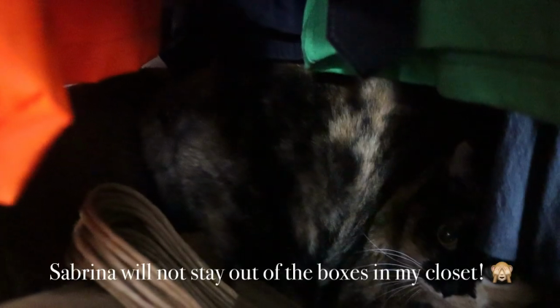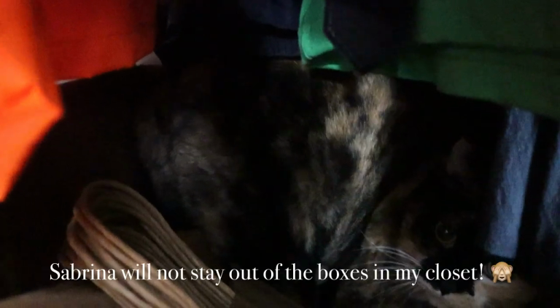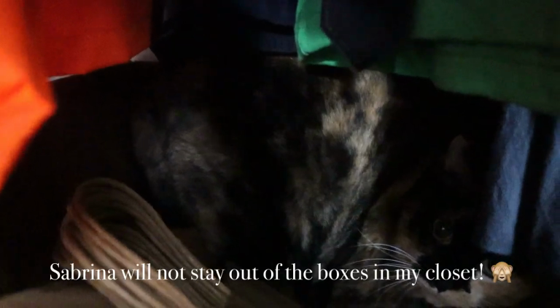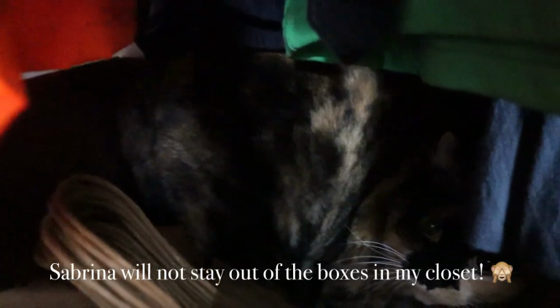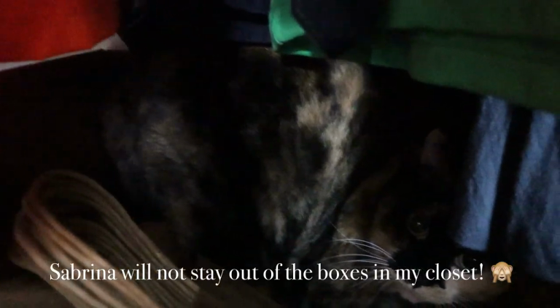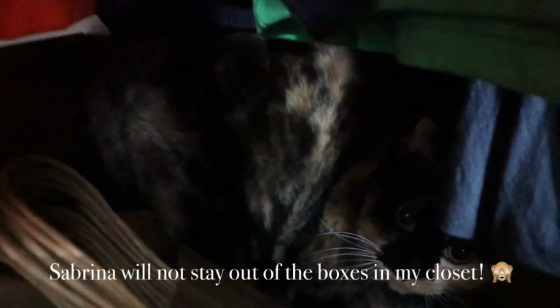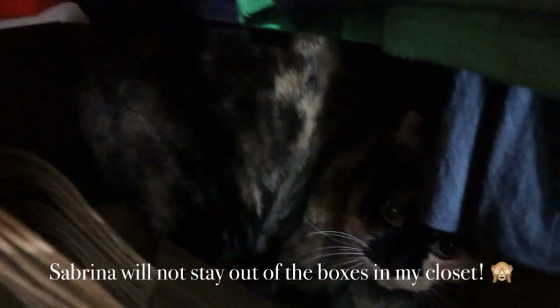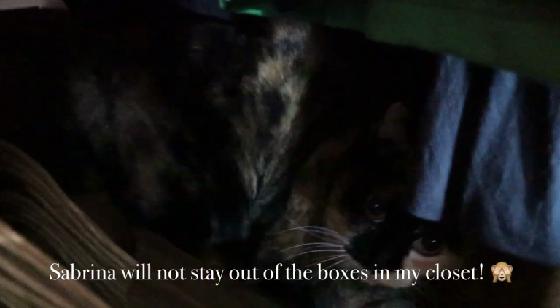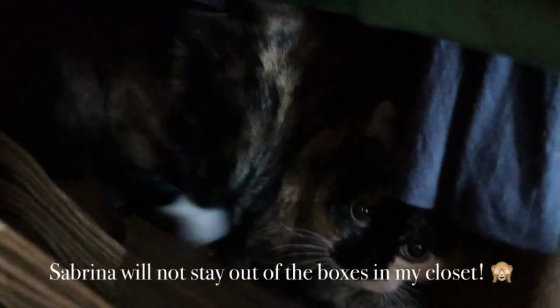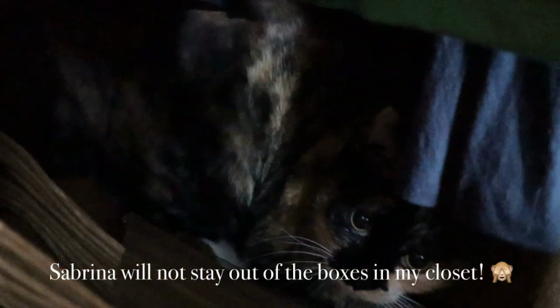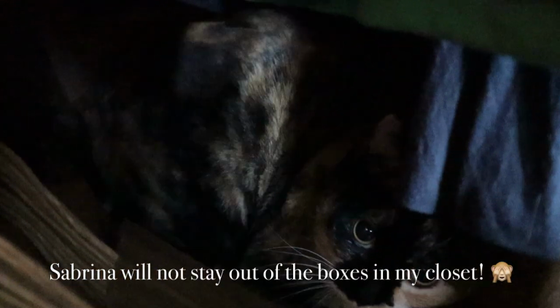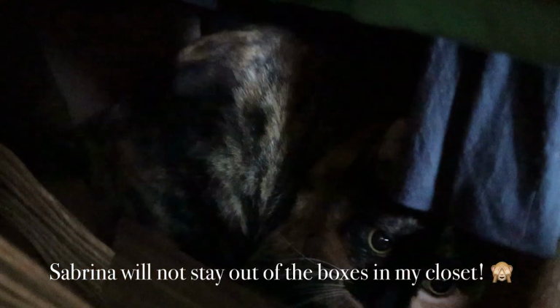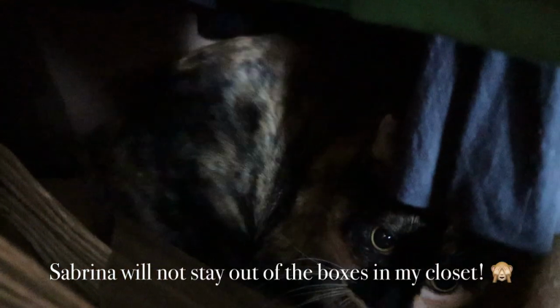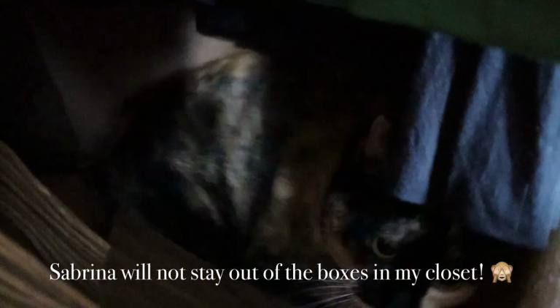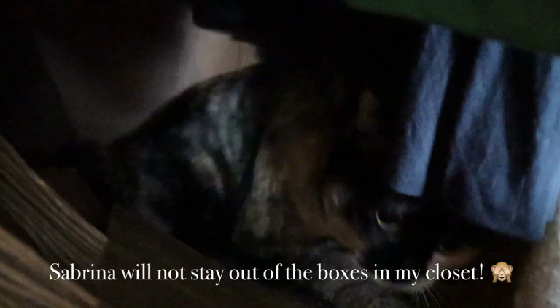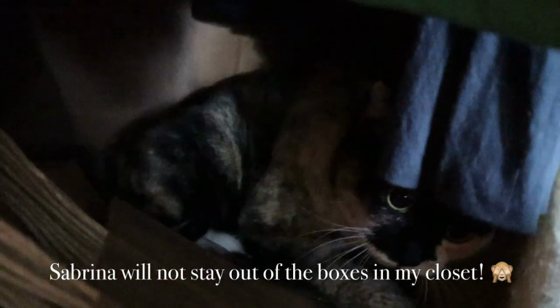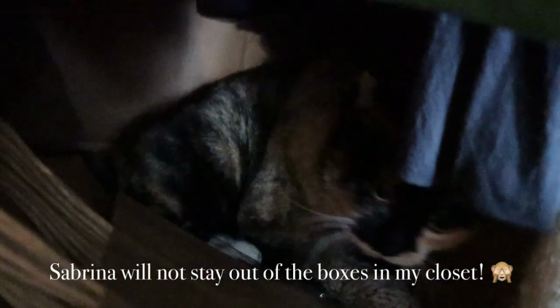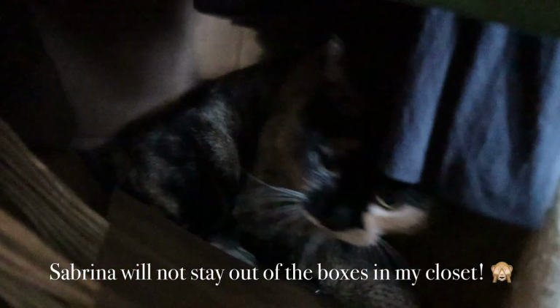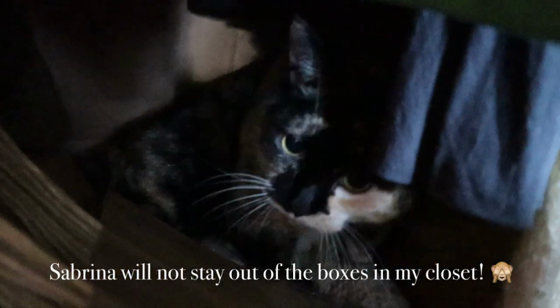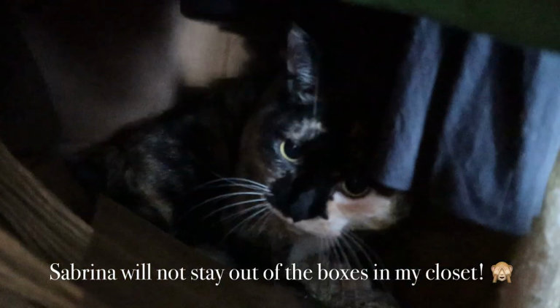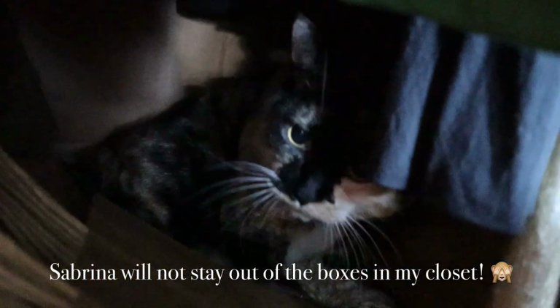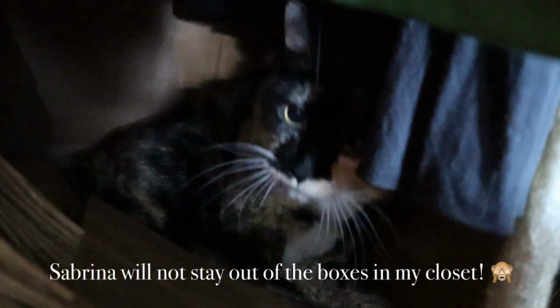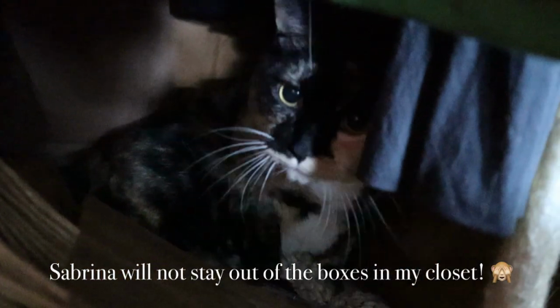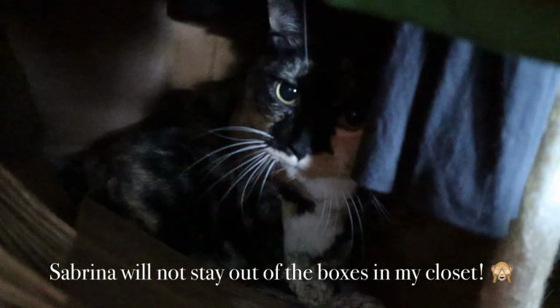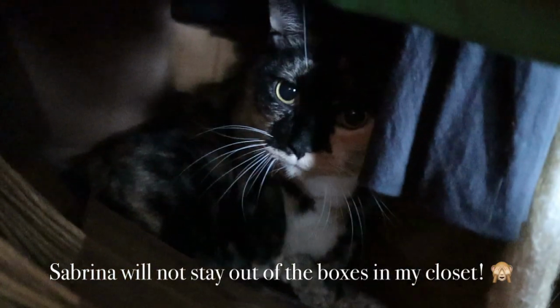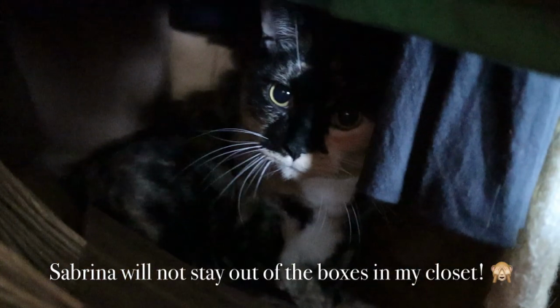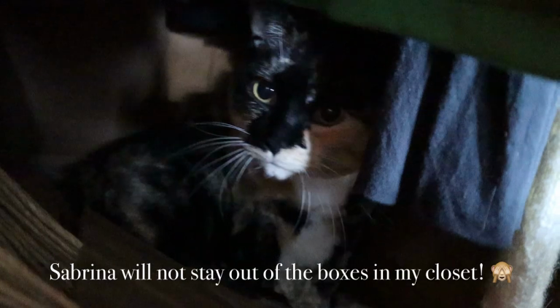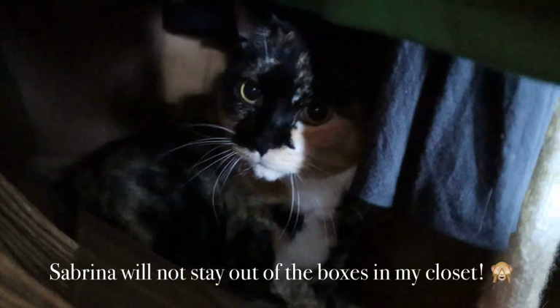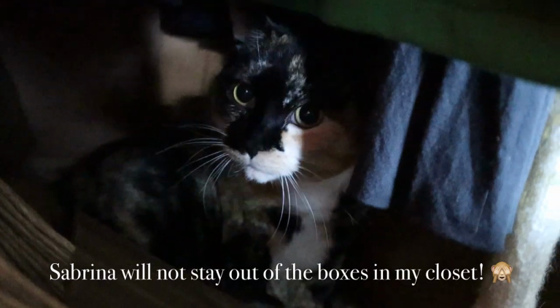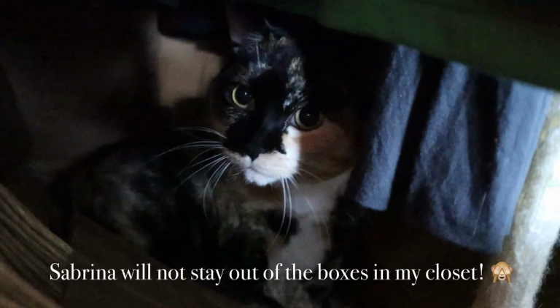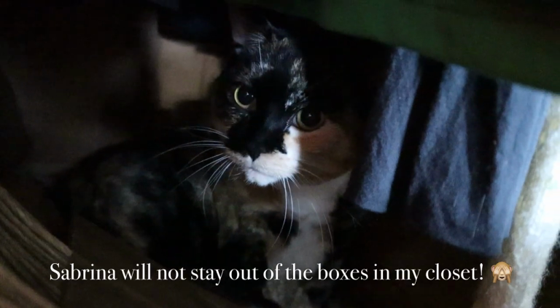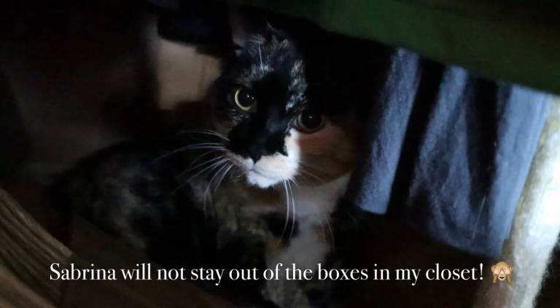Sabrina, what are you doing? Why are you in this box? You're not supposed to be in there.